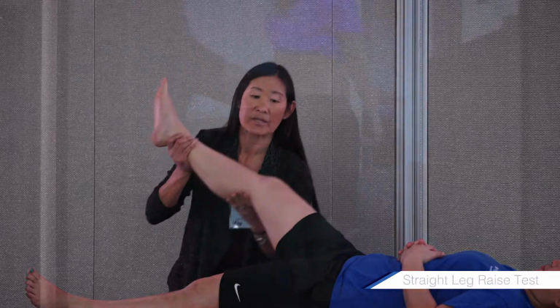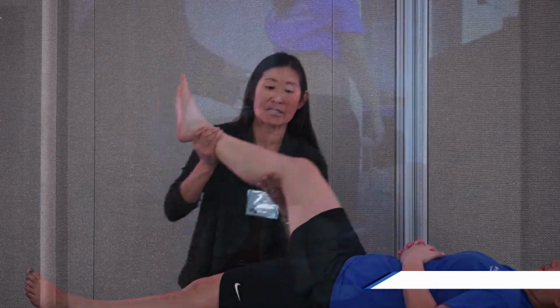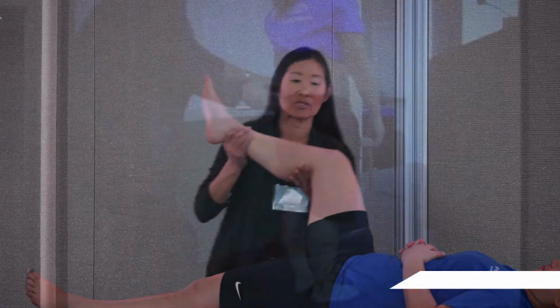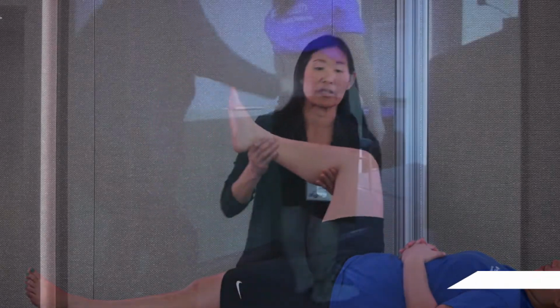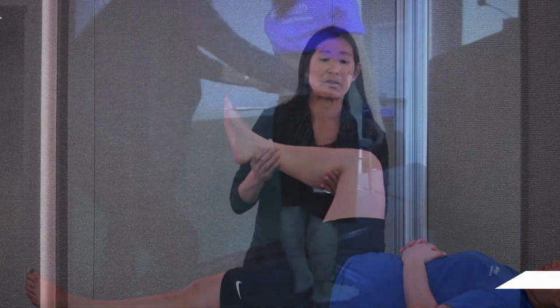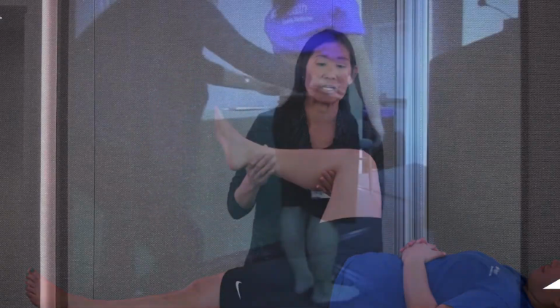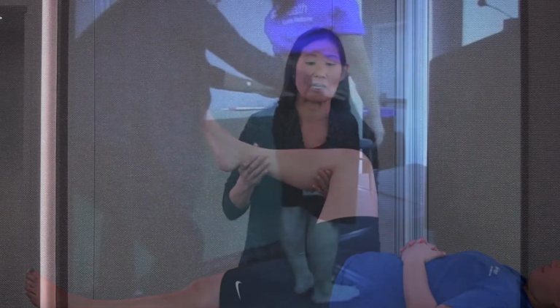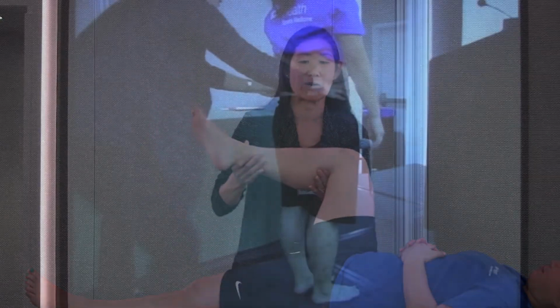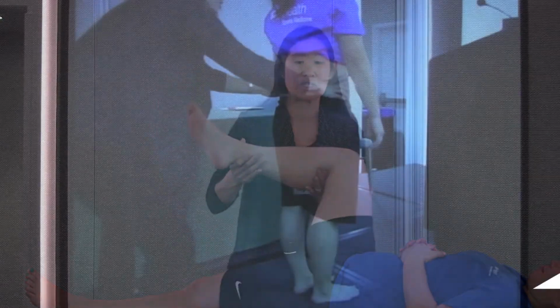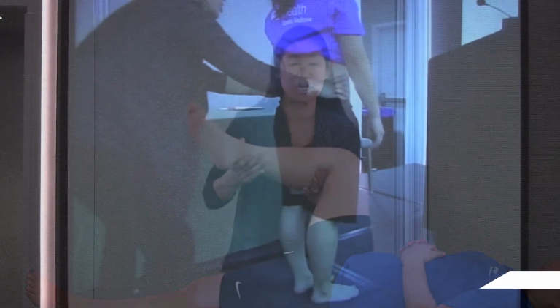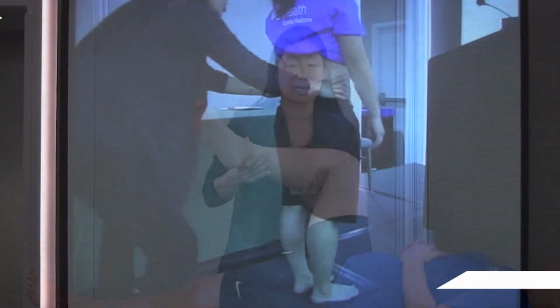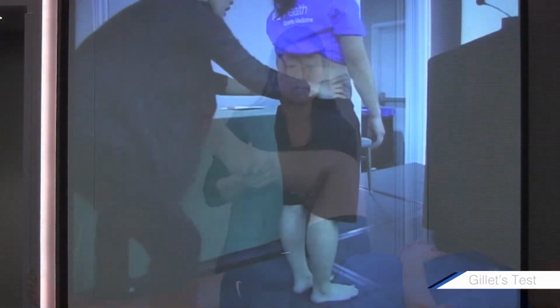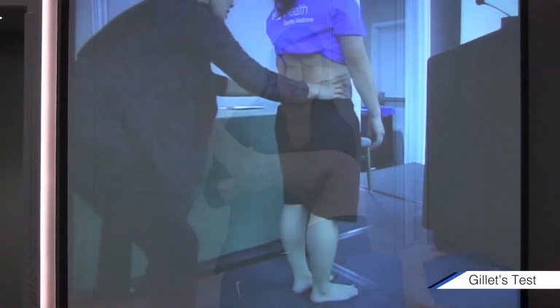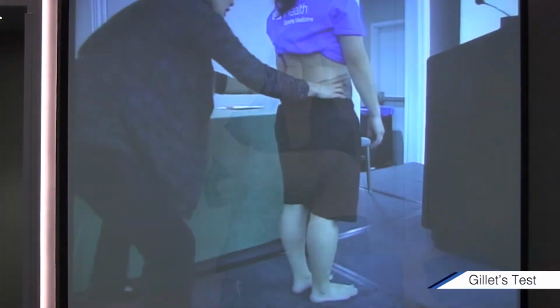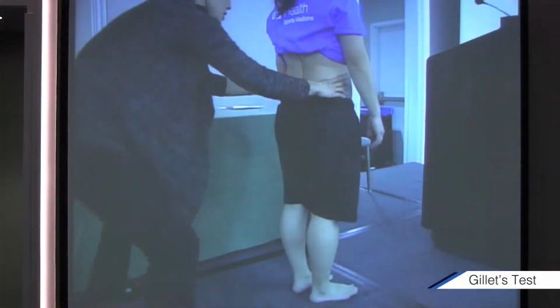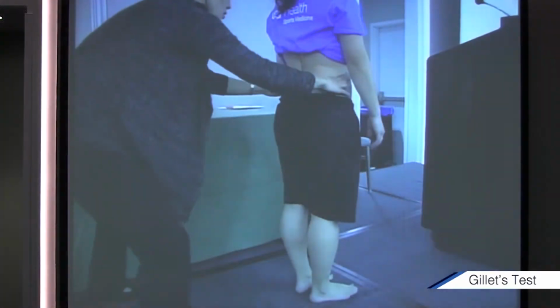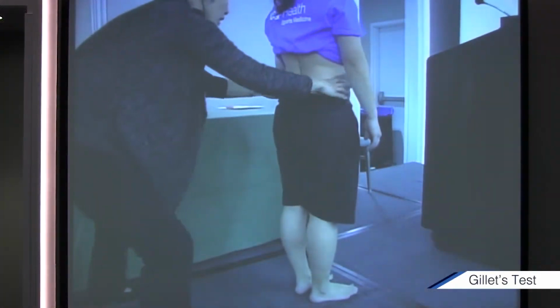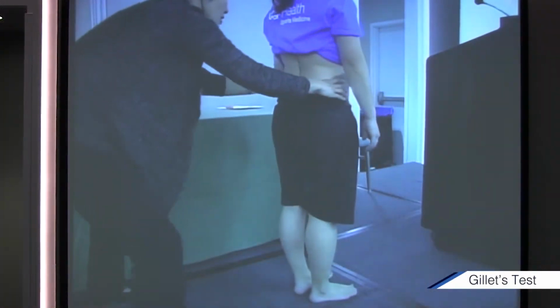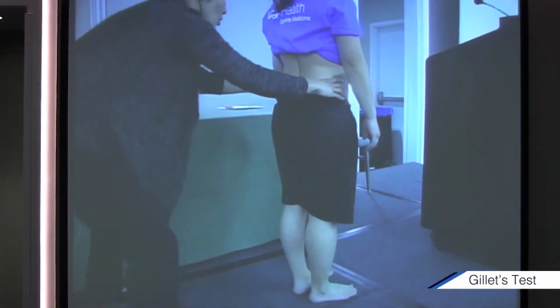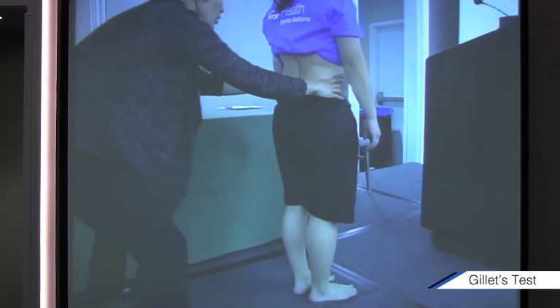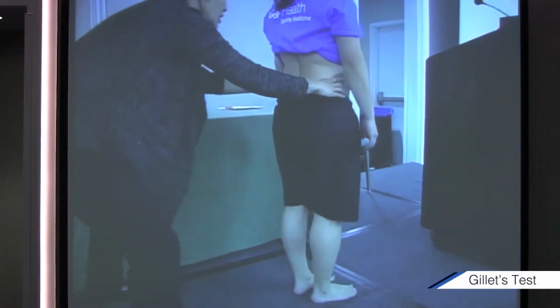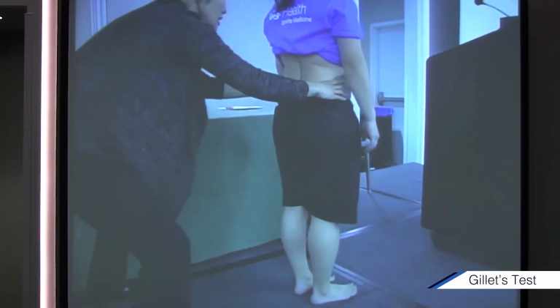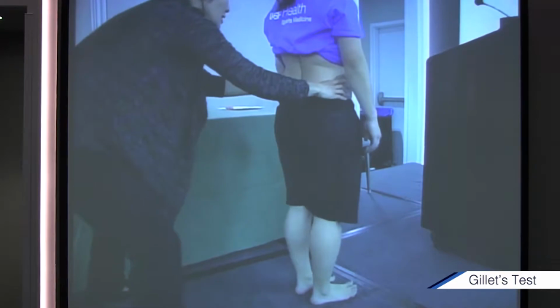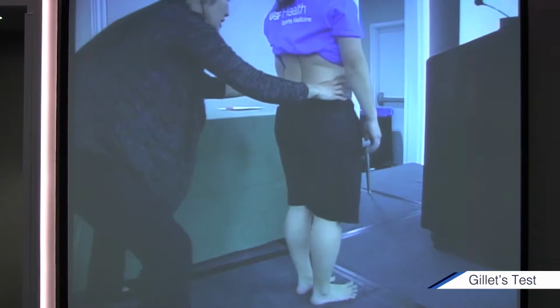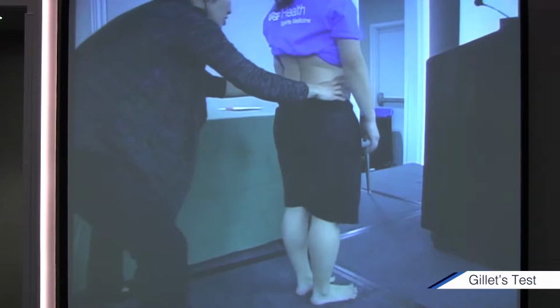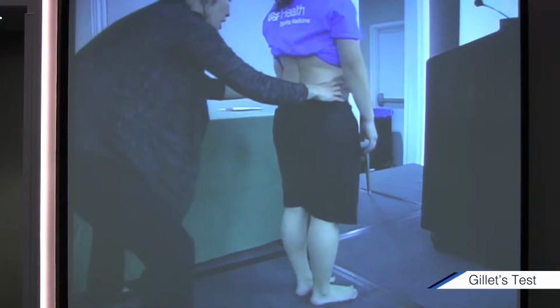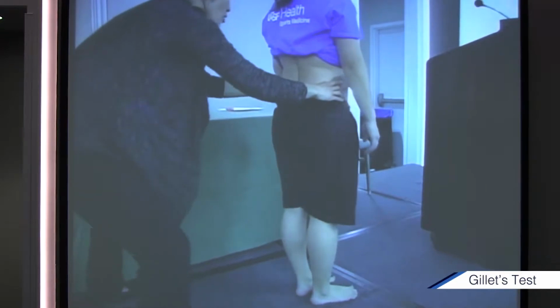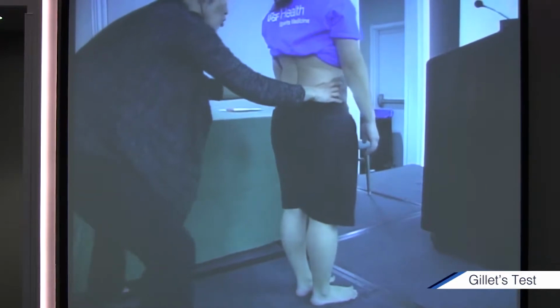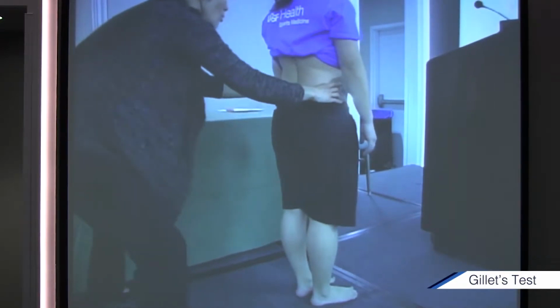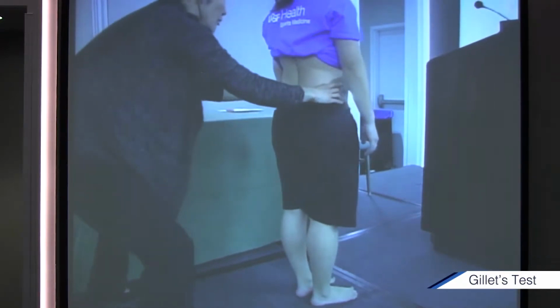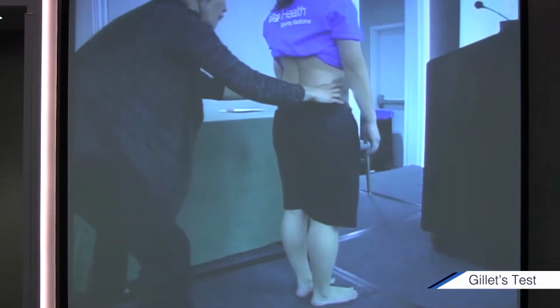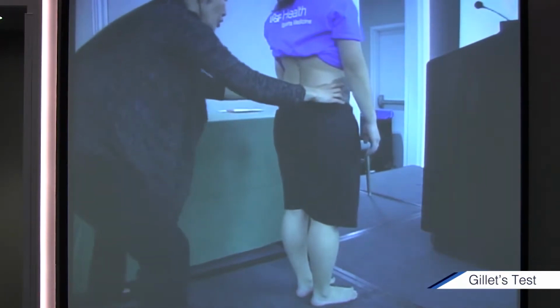That's a straight leg raise. And this is Gillette's test. Let's see if she's got a normal one first.